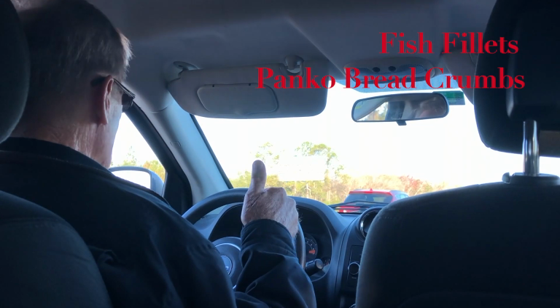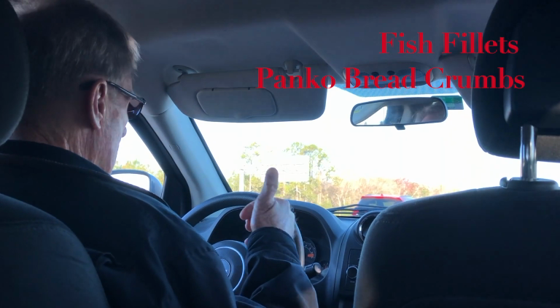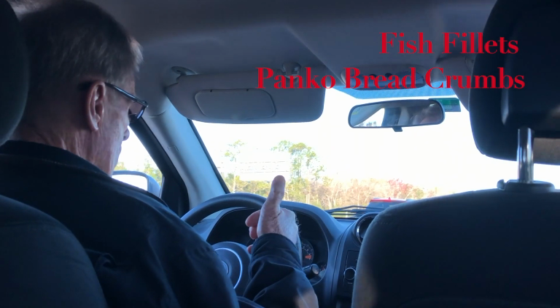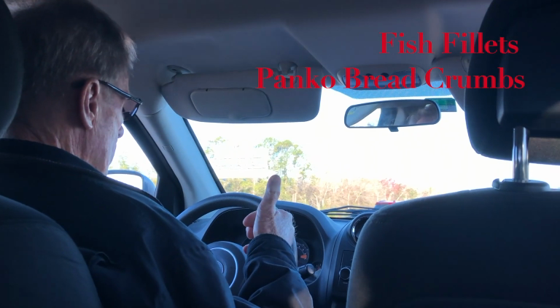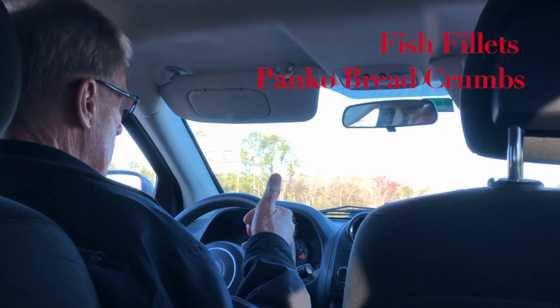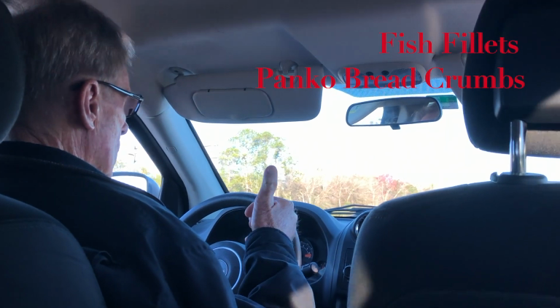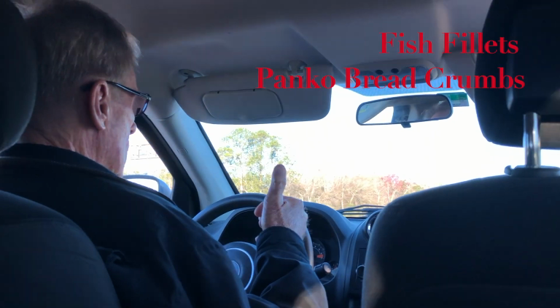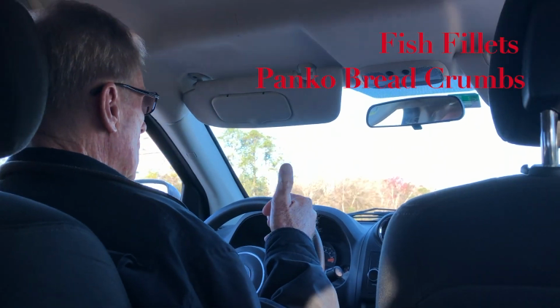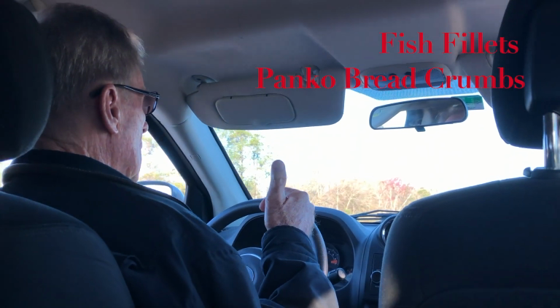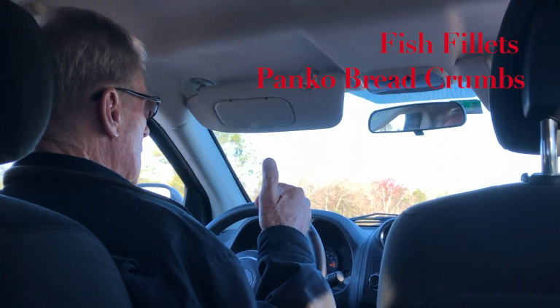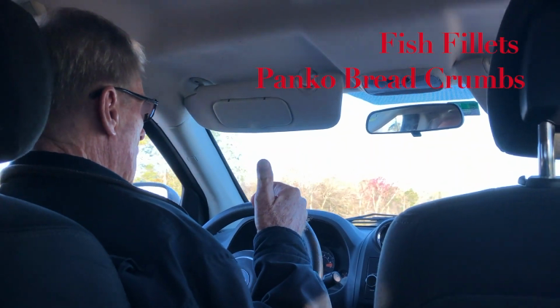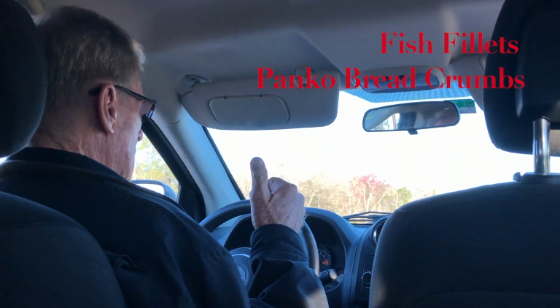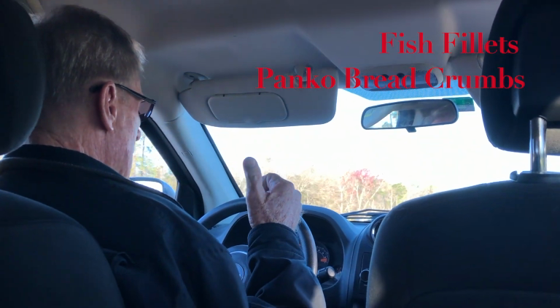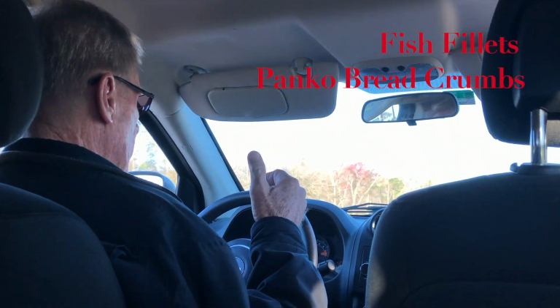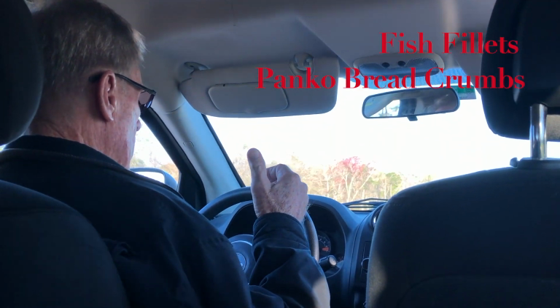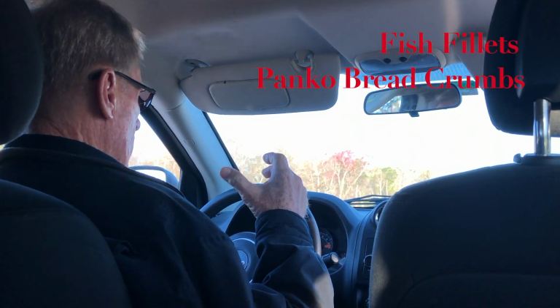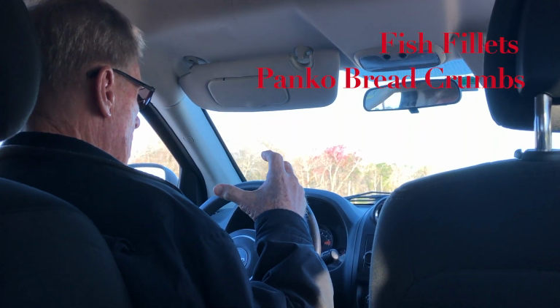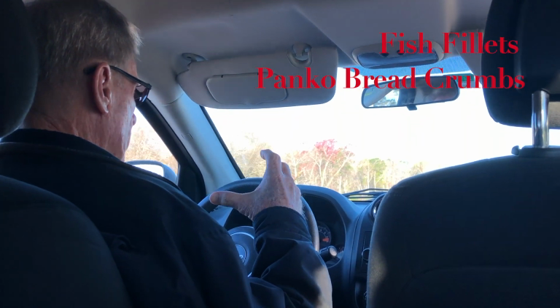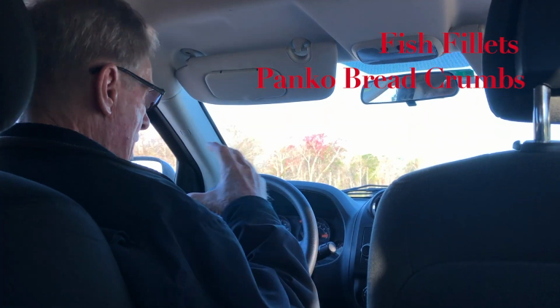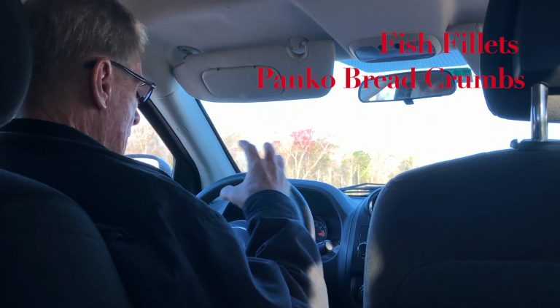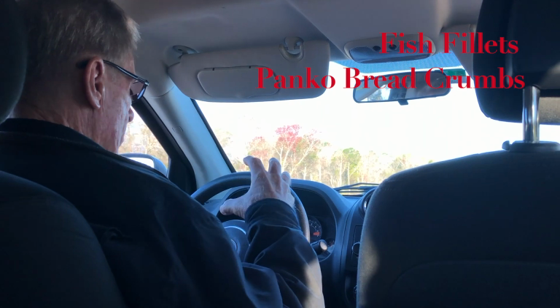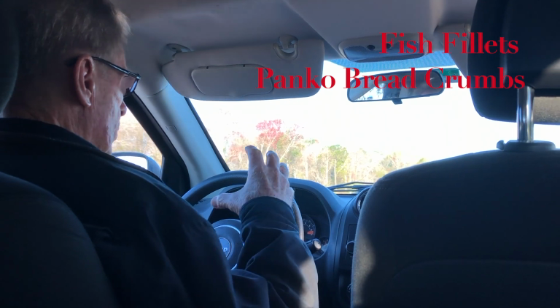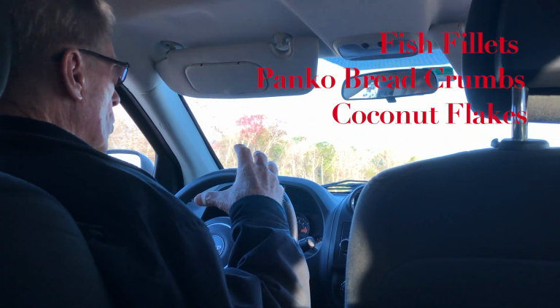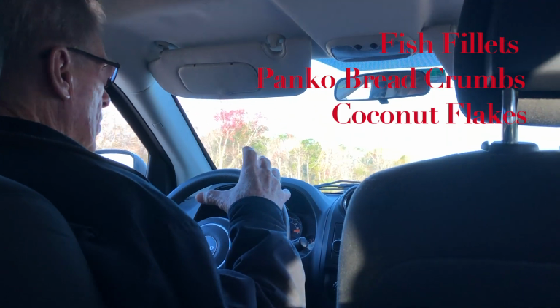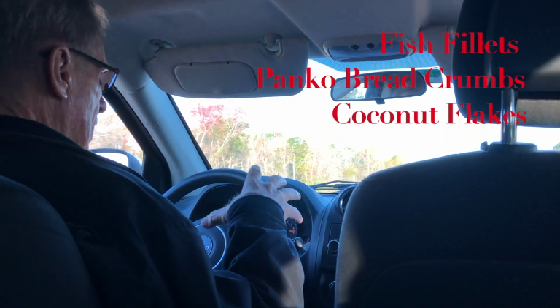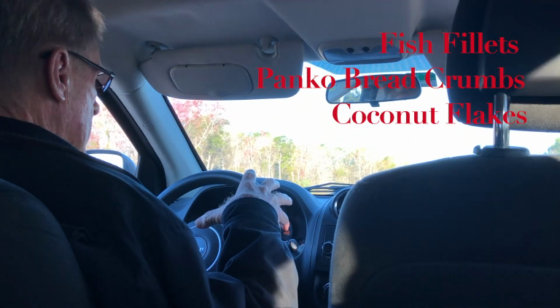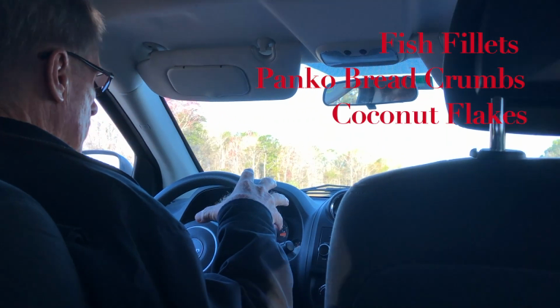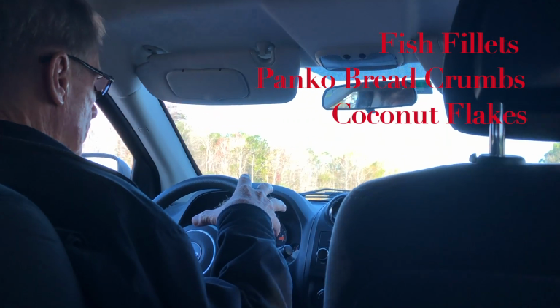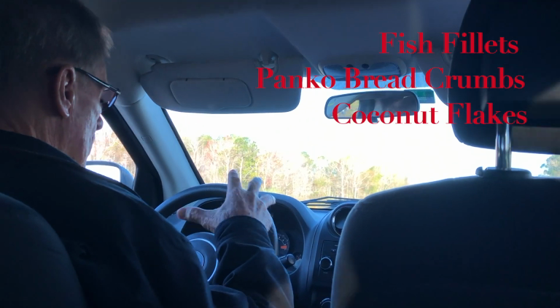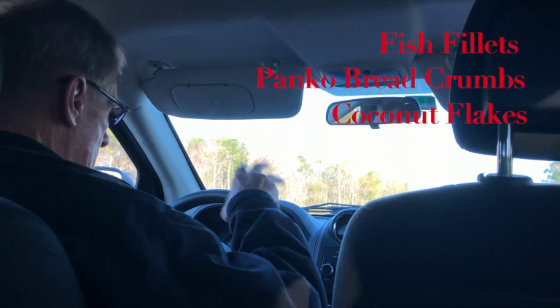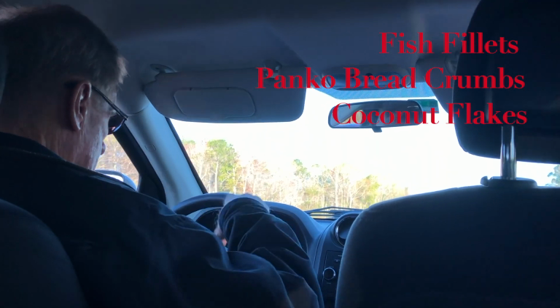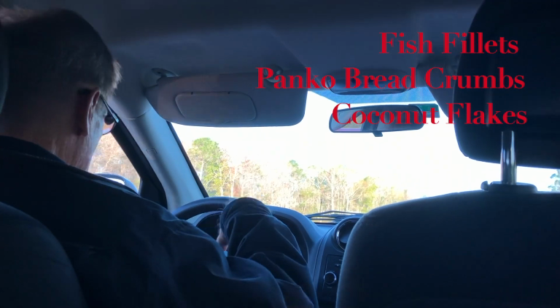Panko breadcrumbs — half panko and the other half coconut flakes, mixed together.